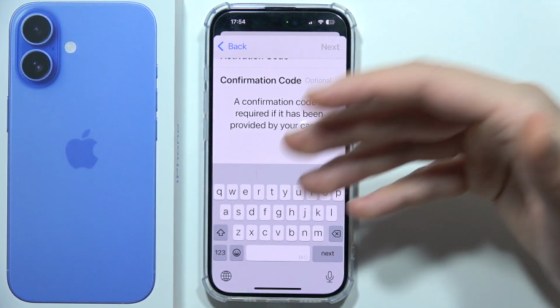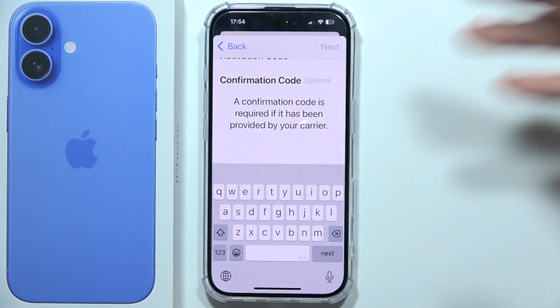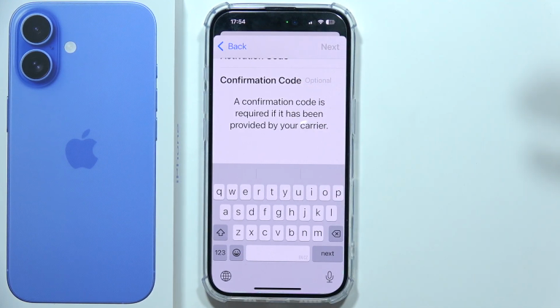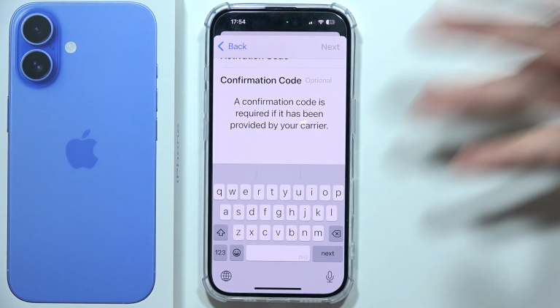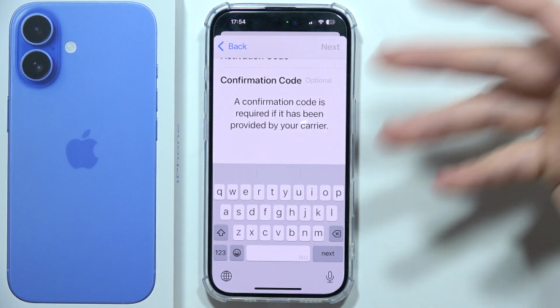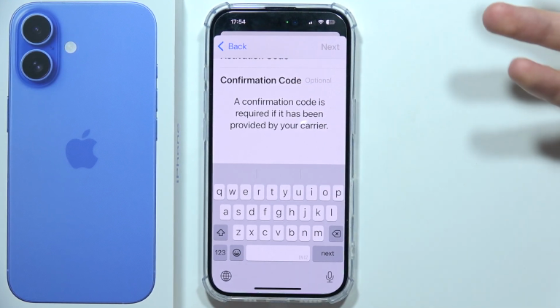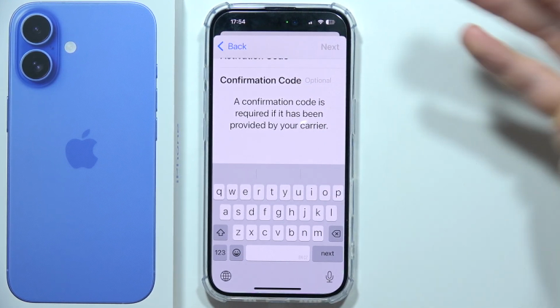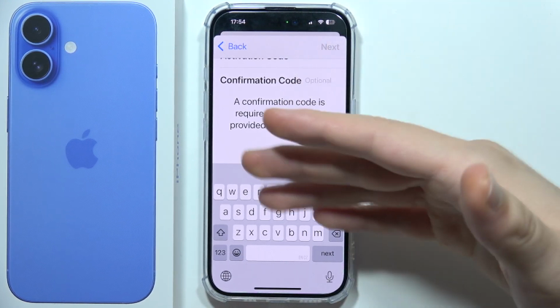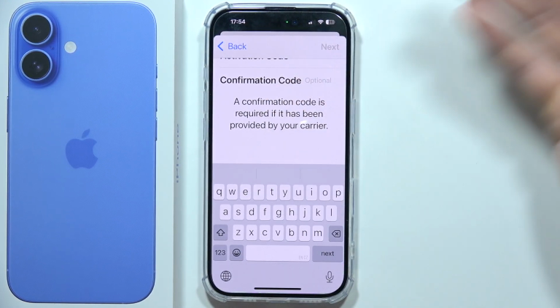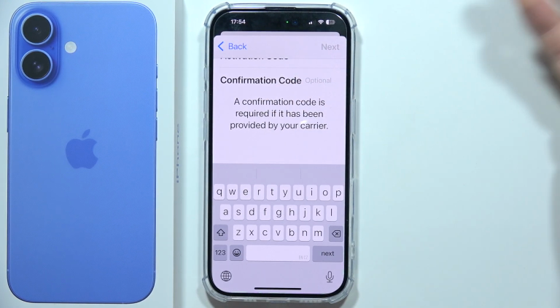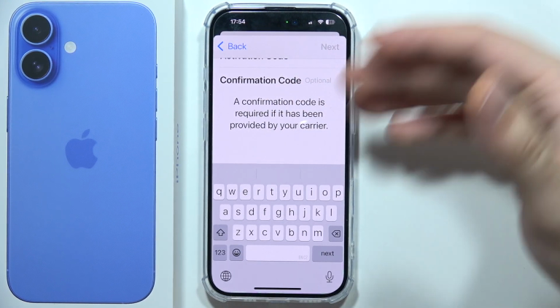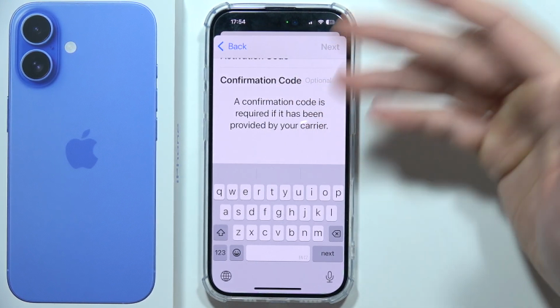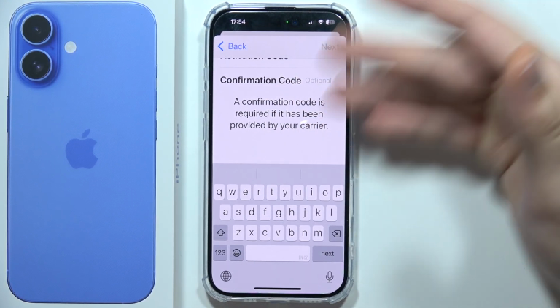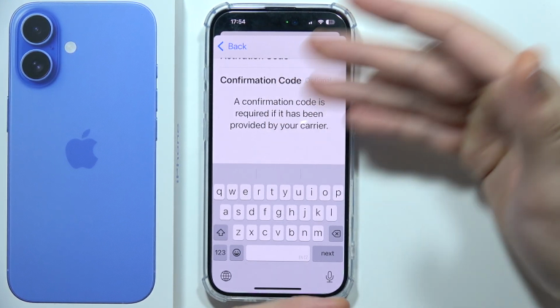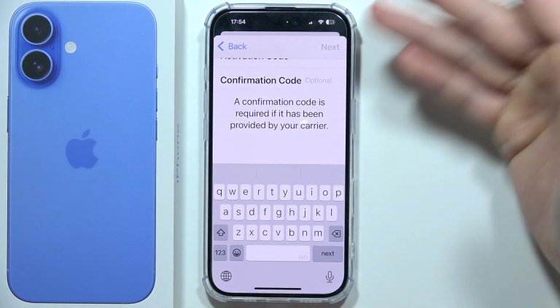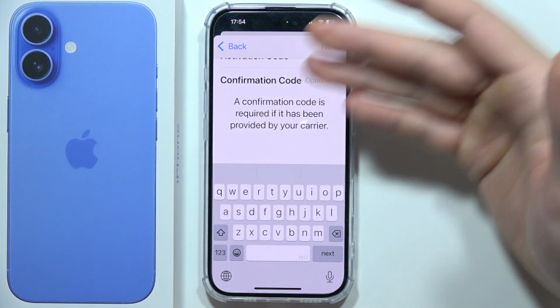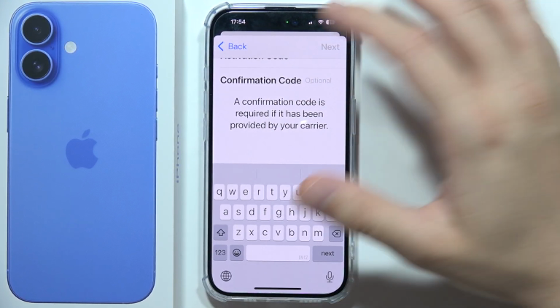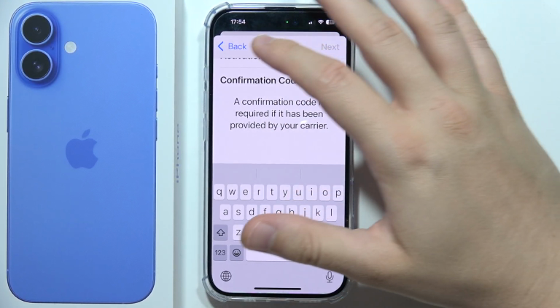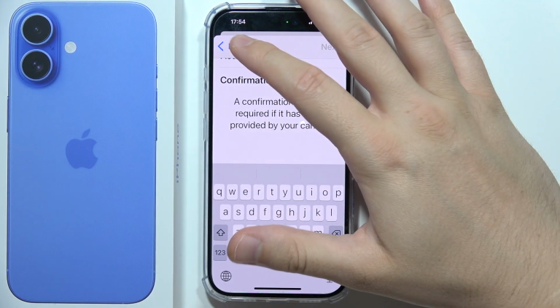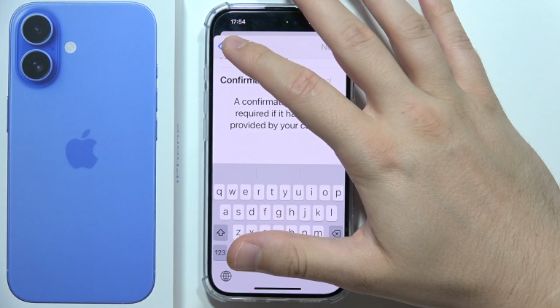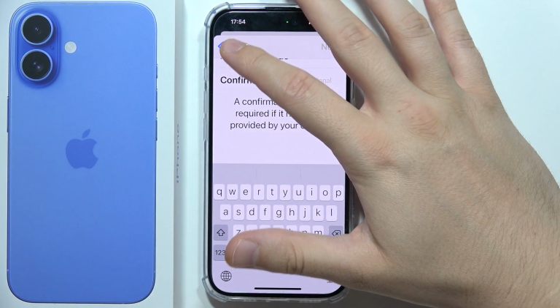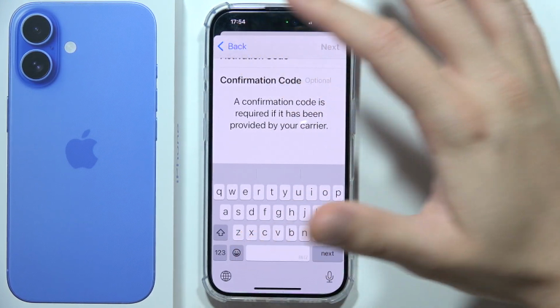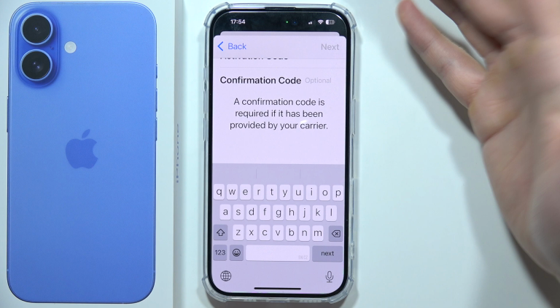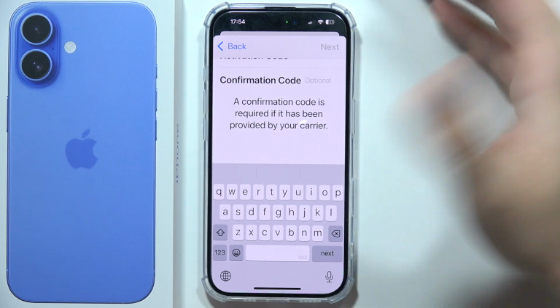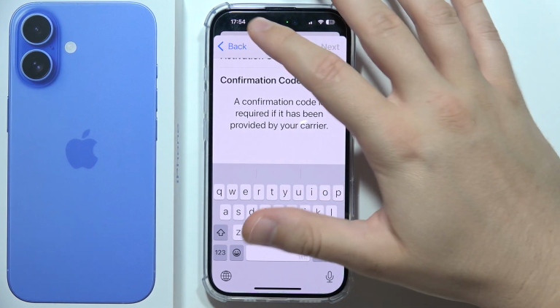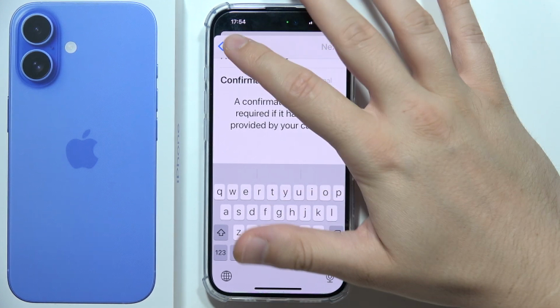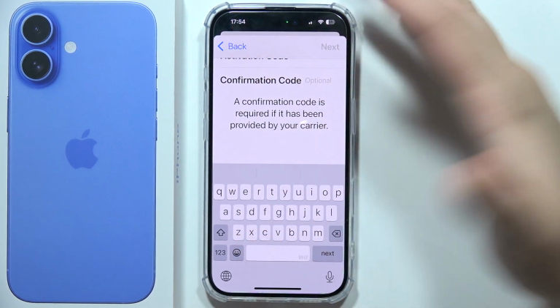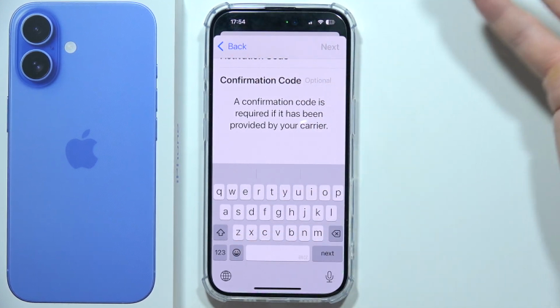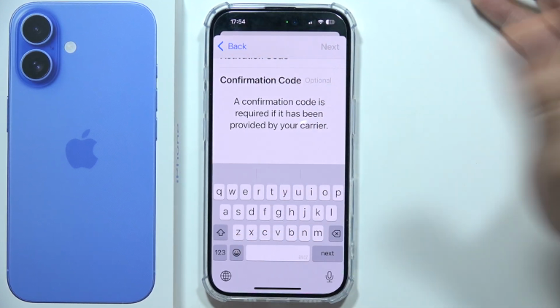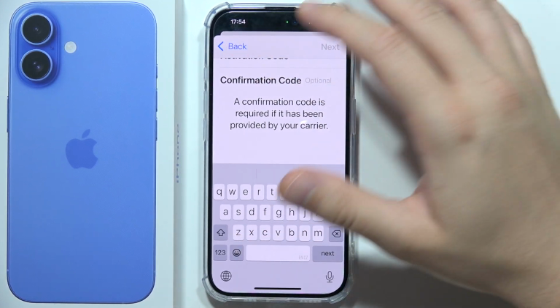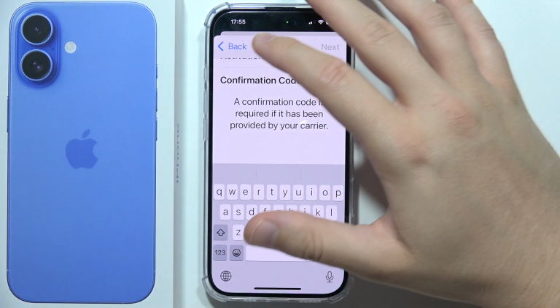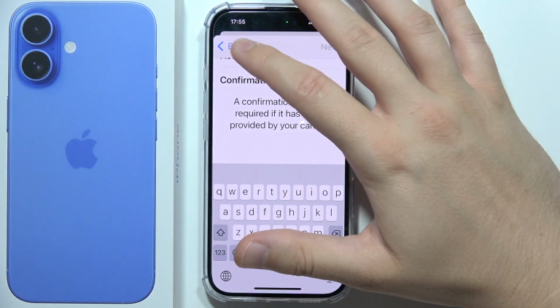If you have an old iPhone you can transfer, if you have a code you can input it, and if you have a QR code you can scan it — quite obvious, right.